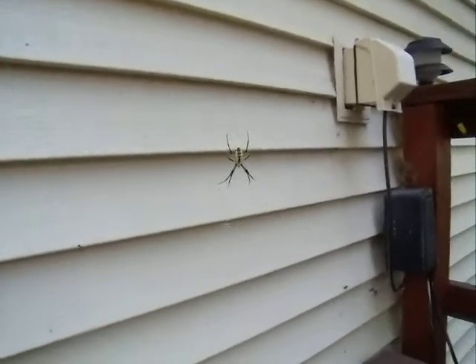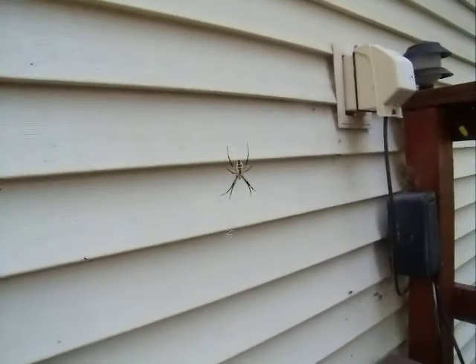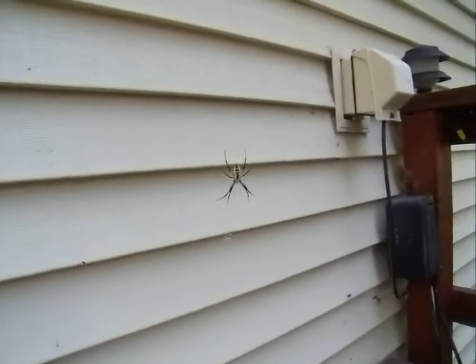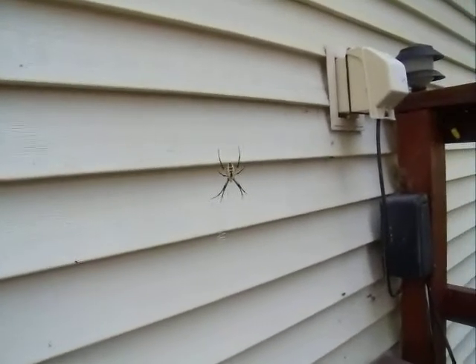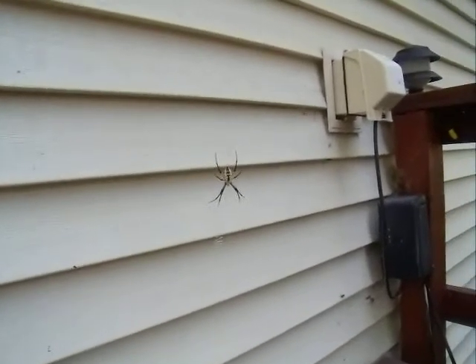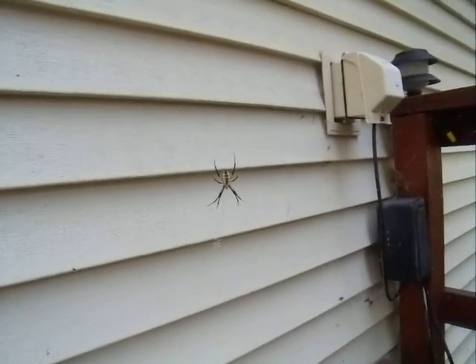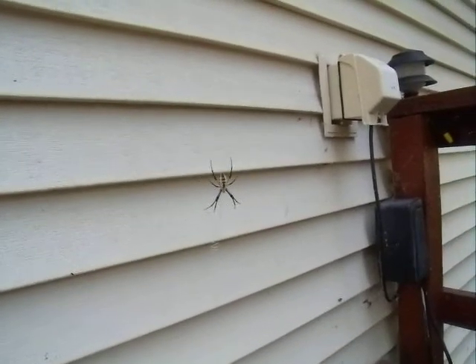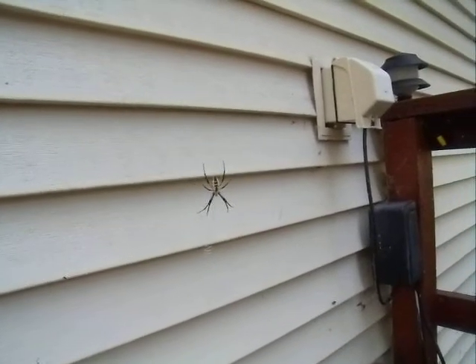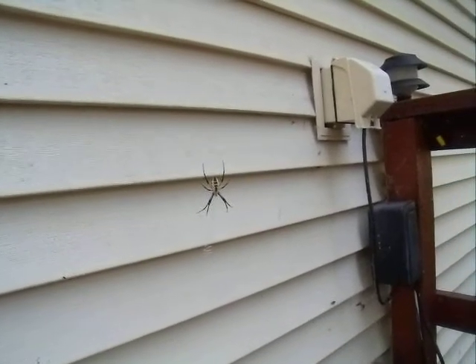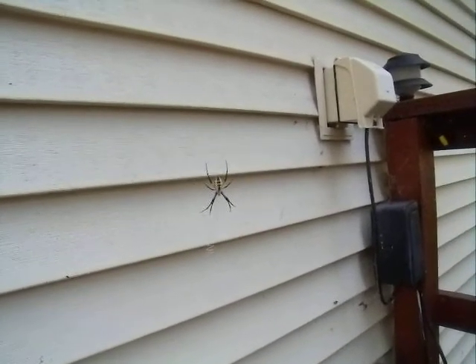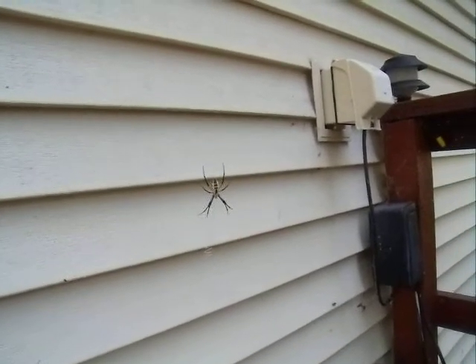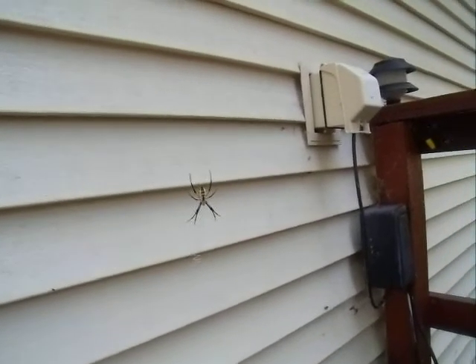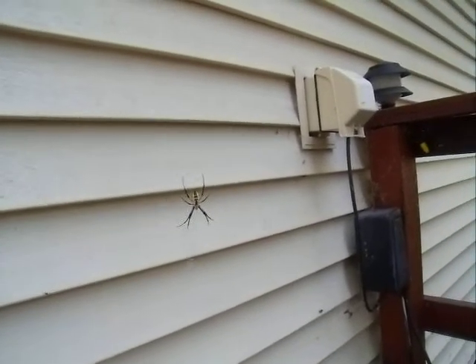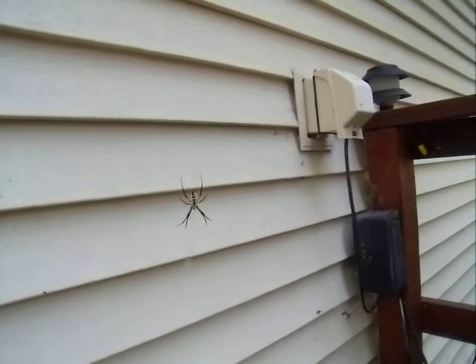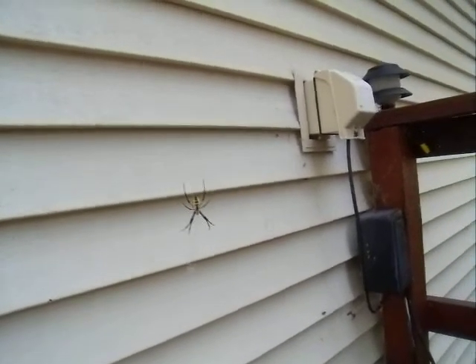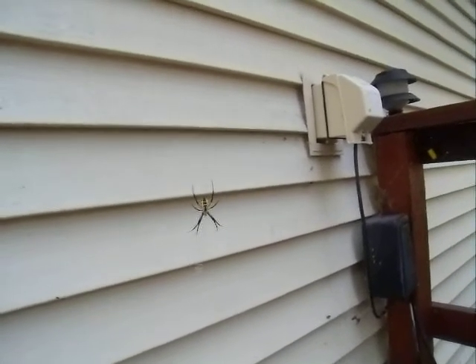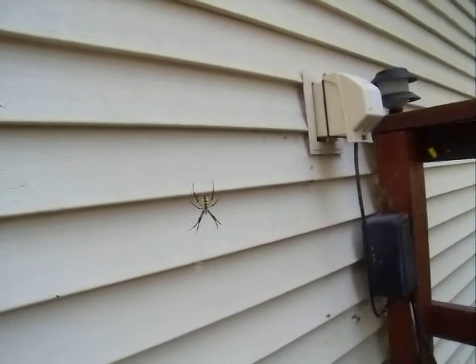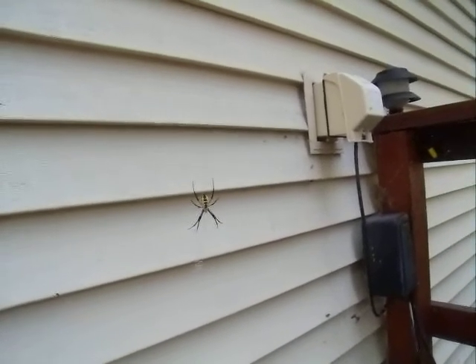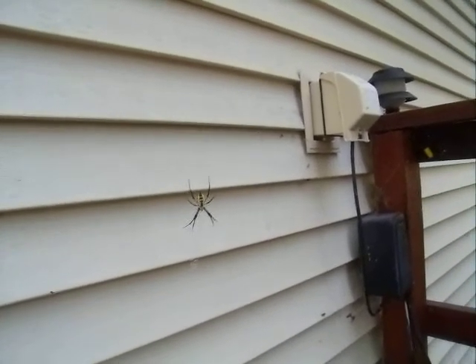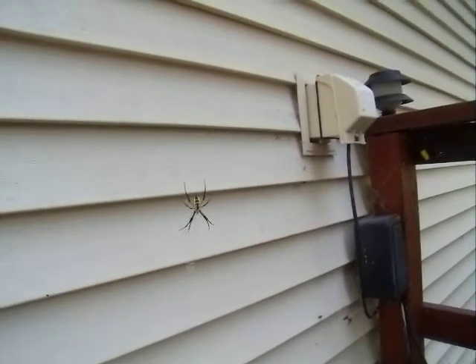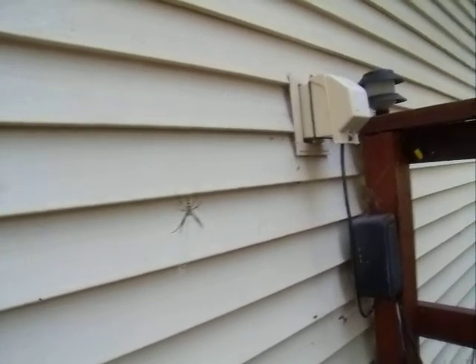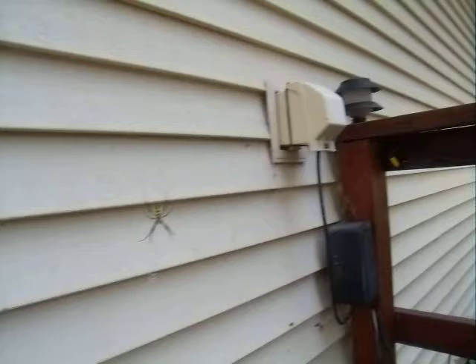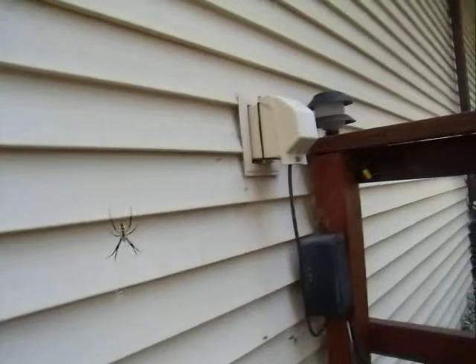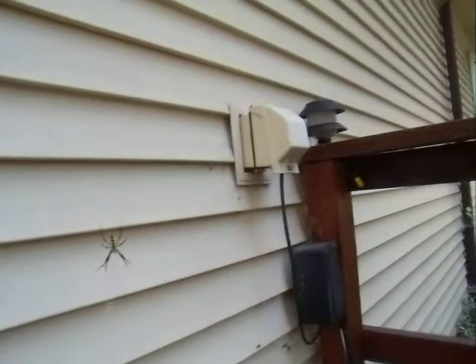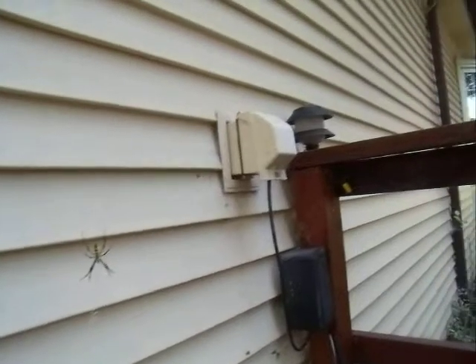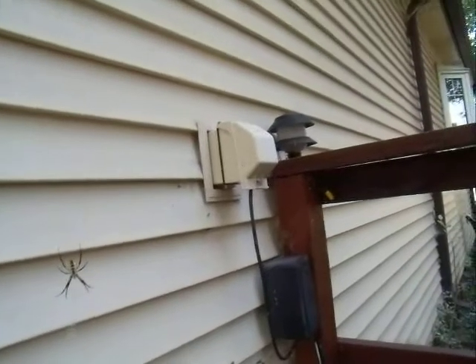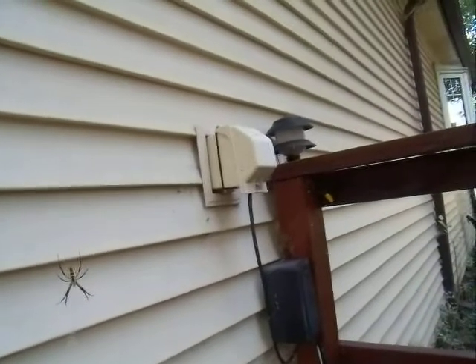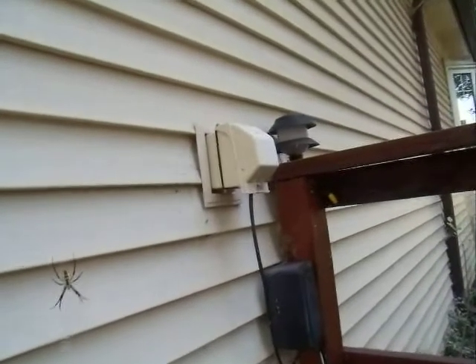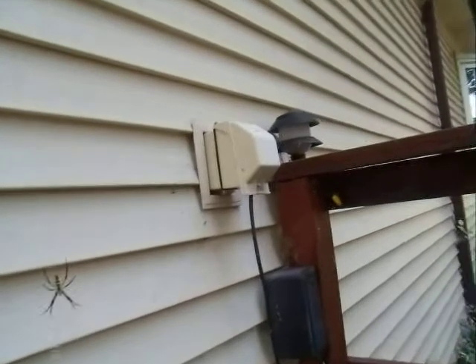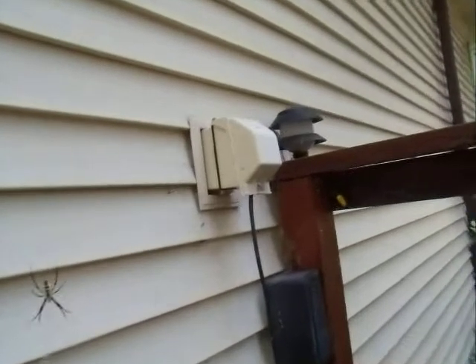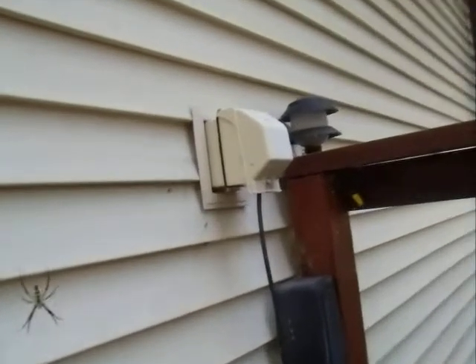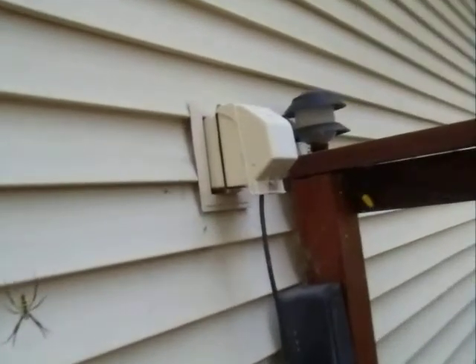But then I realized, maybe I'll get rid of those wasps that I have over here in this box.